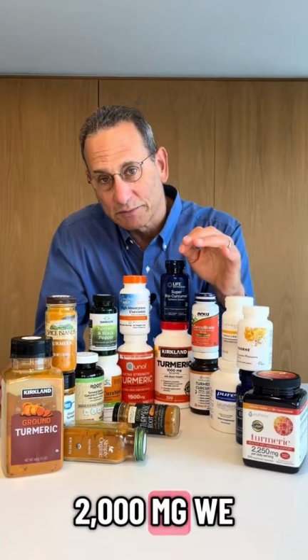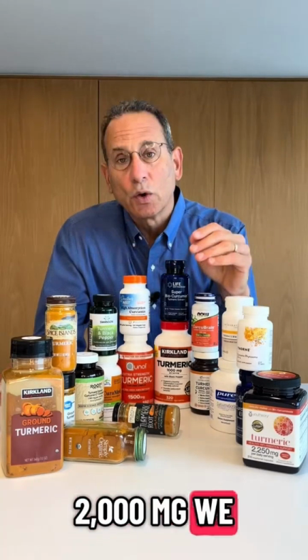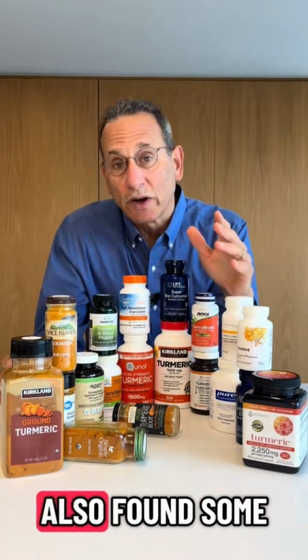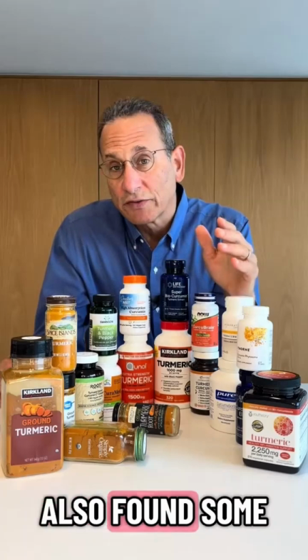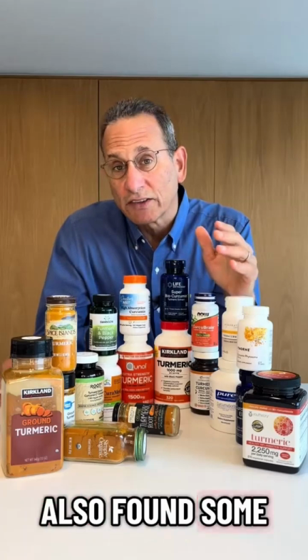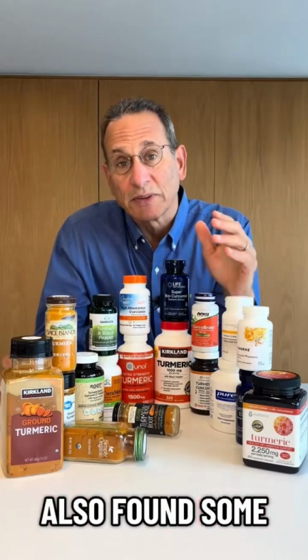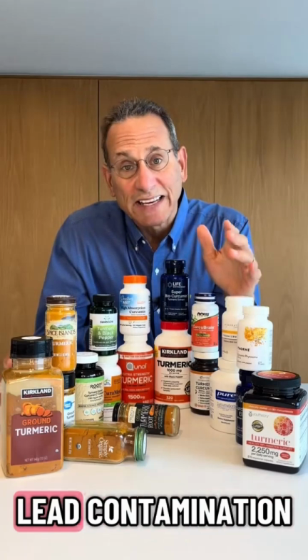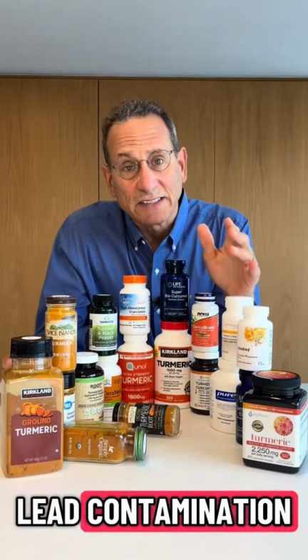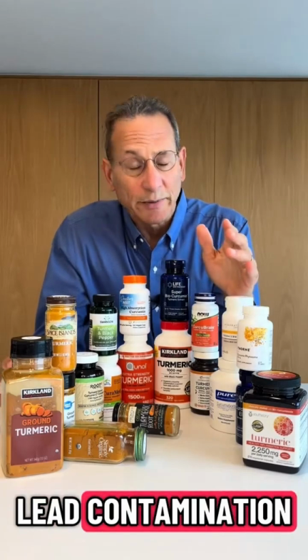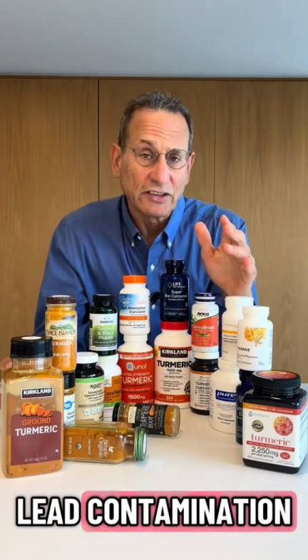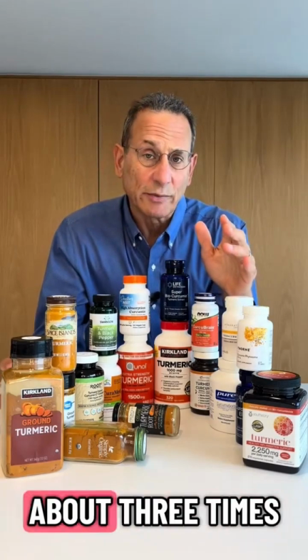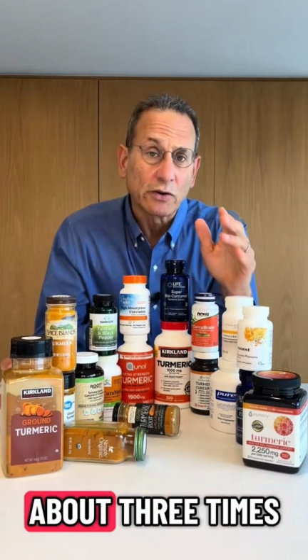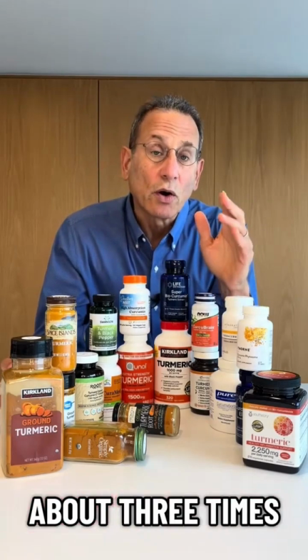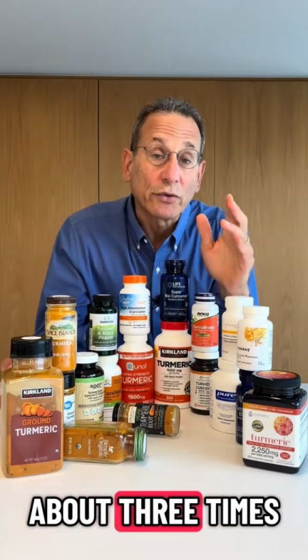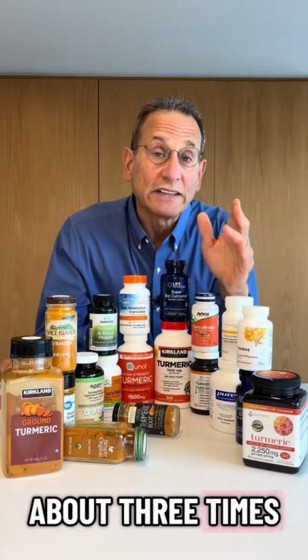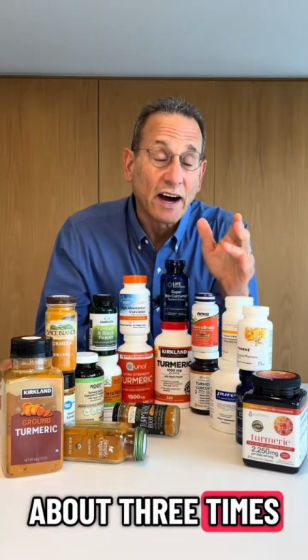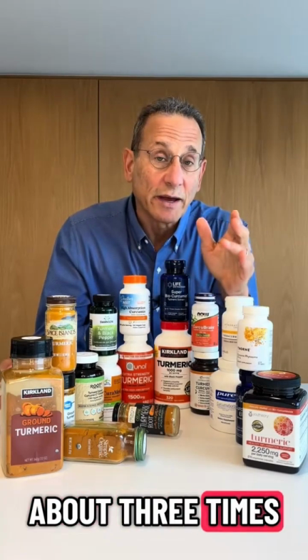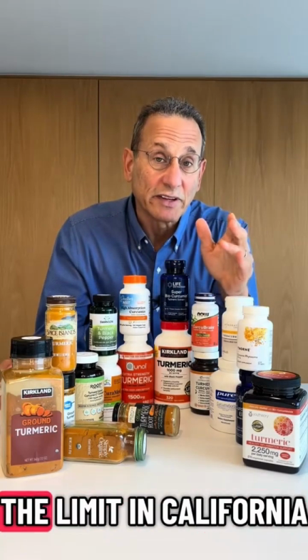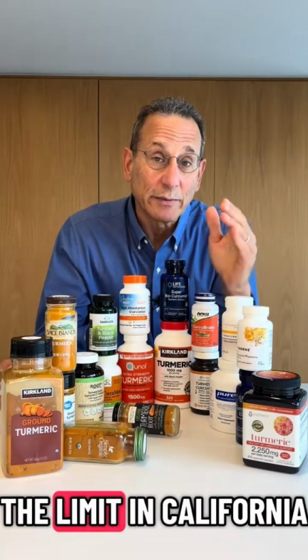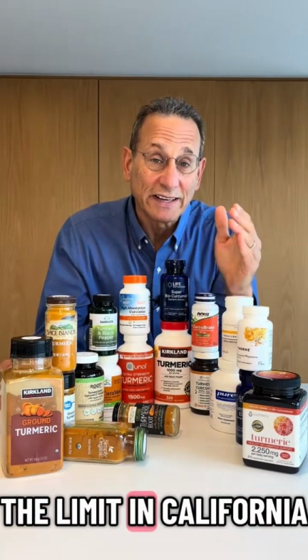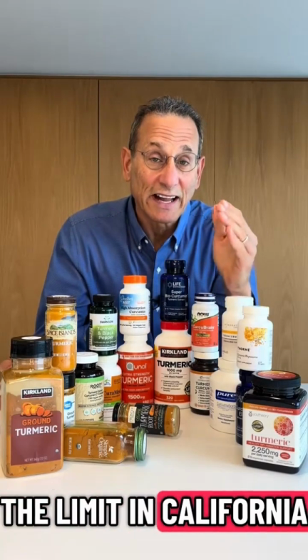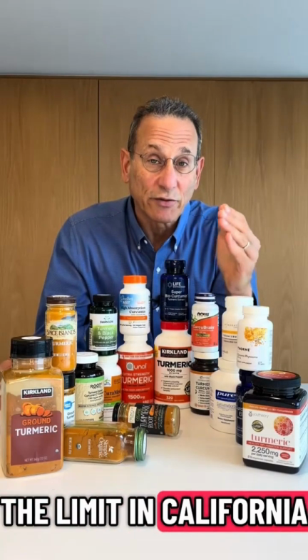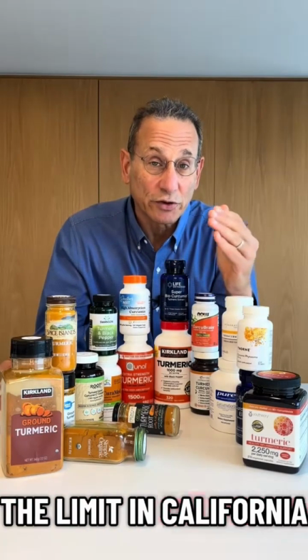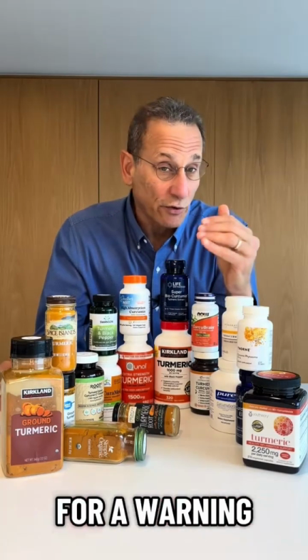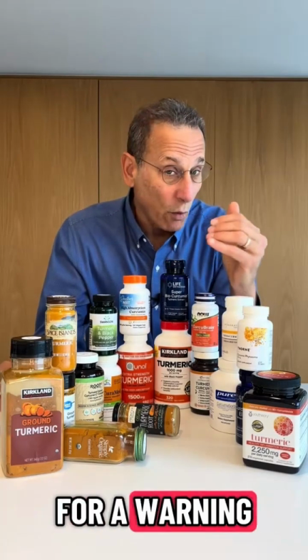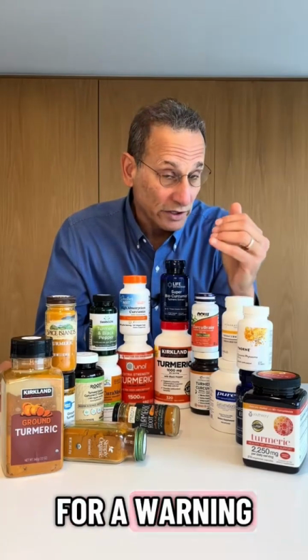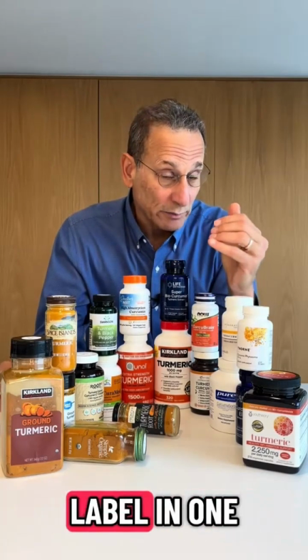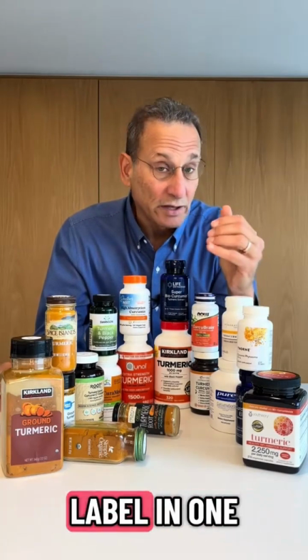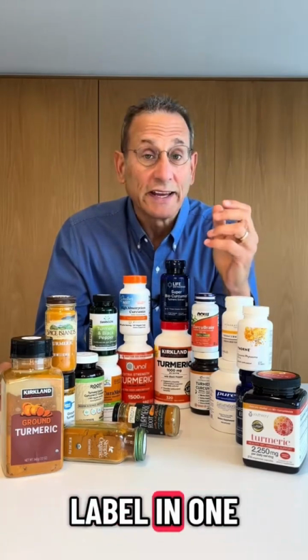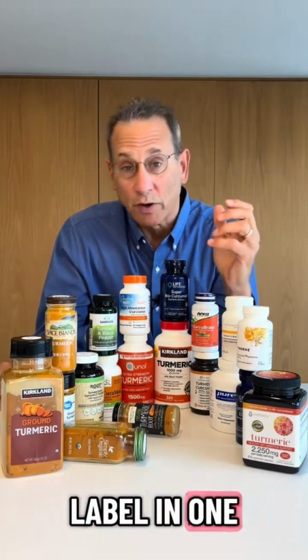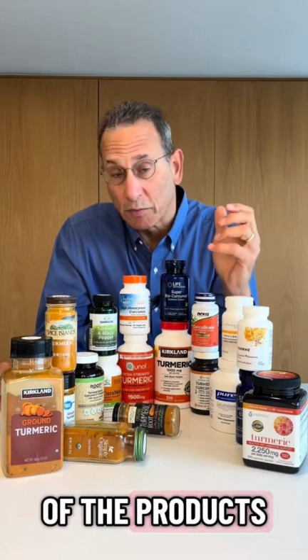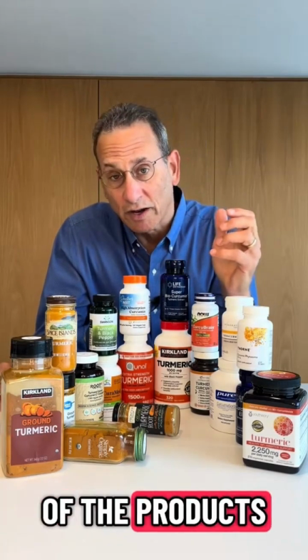We also found some lead contamination — about three times the limit in California for a warning label — in one of the products.